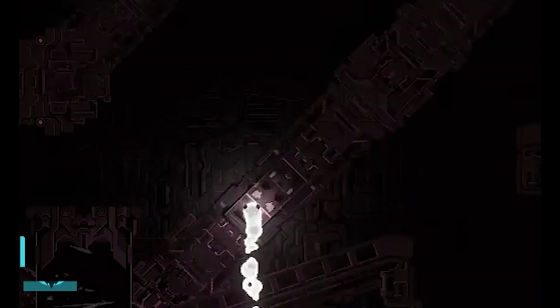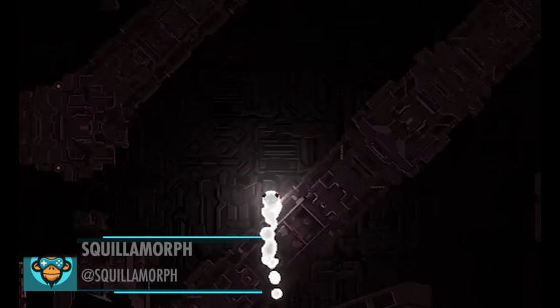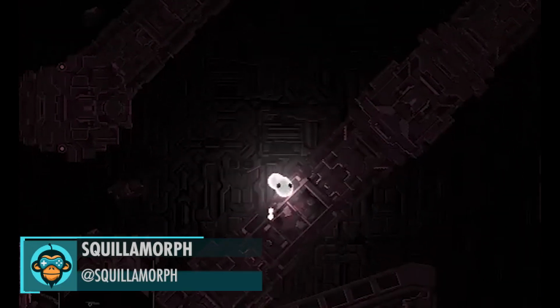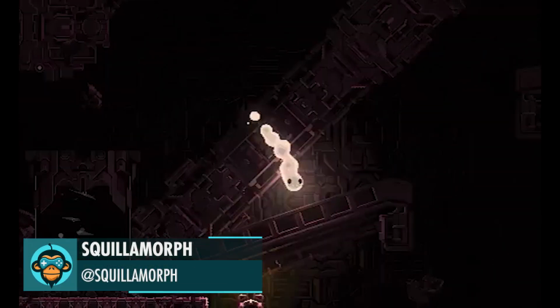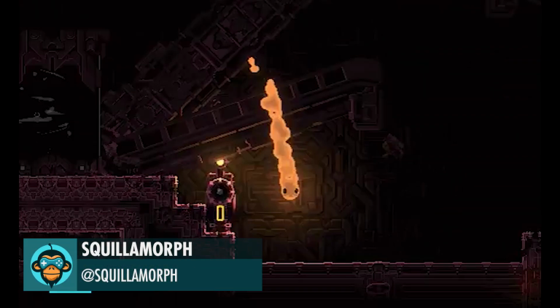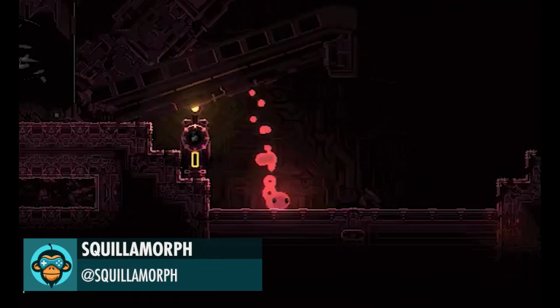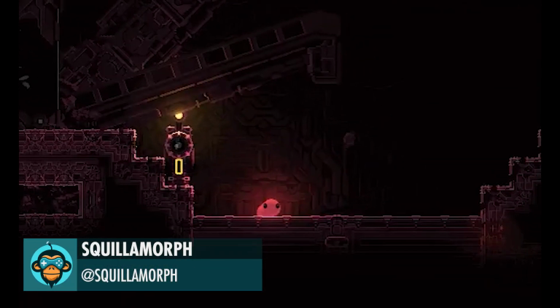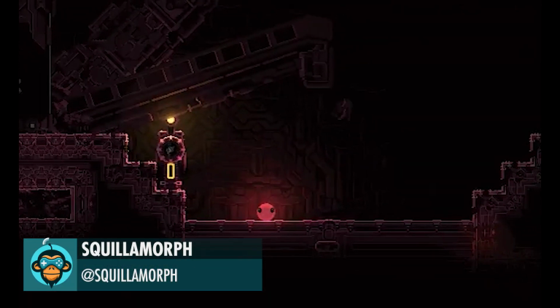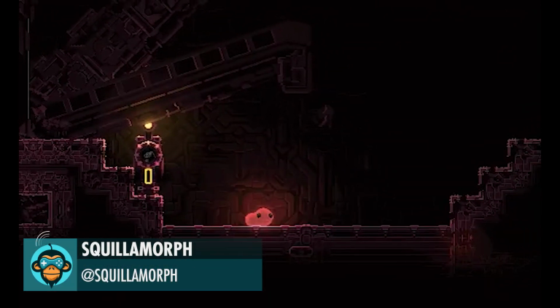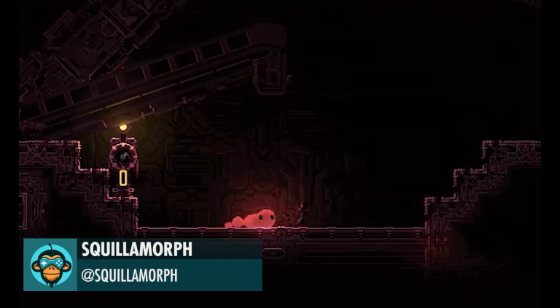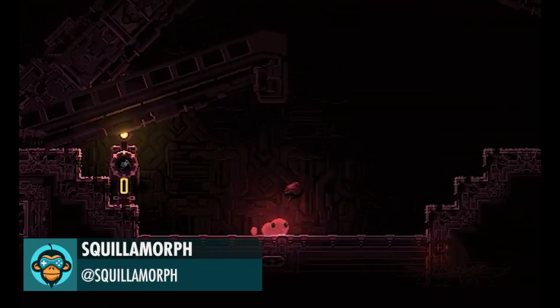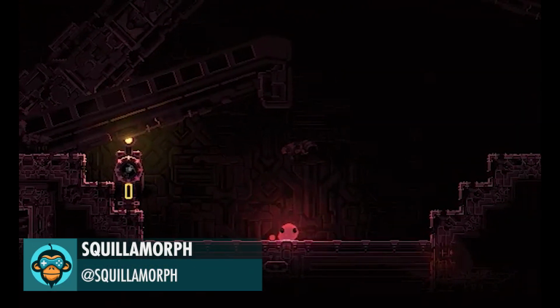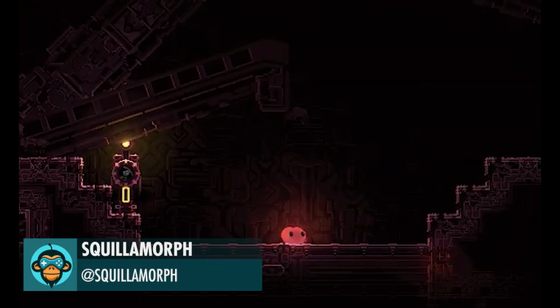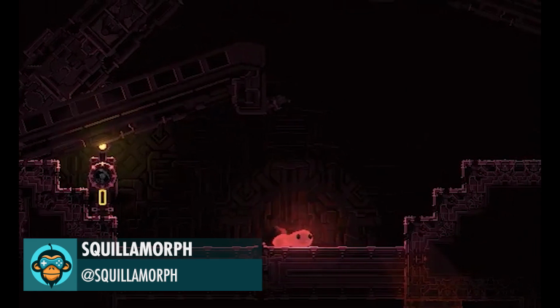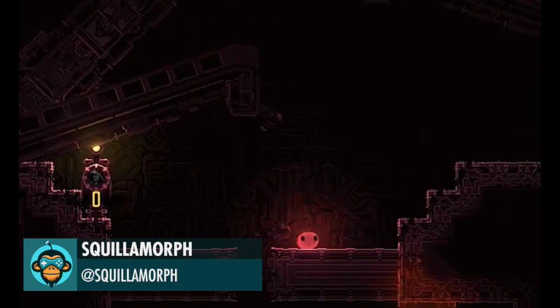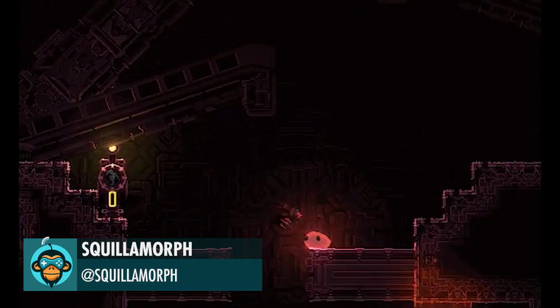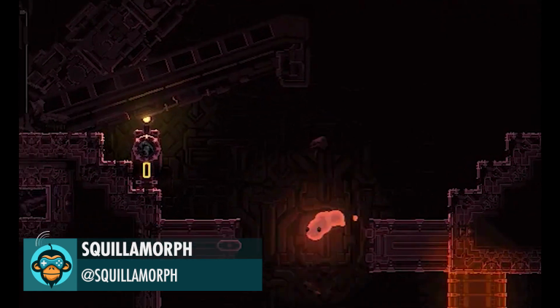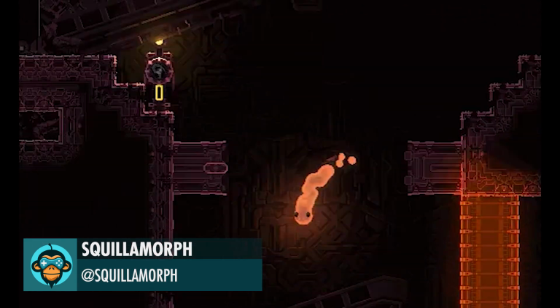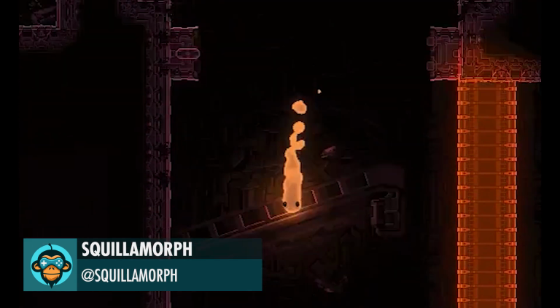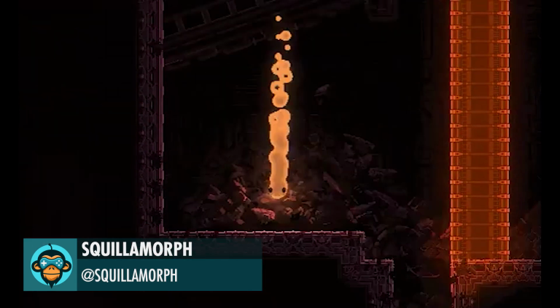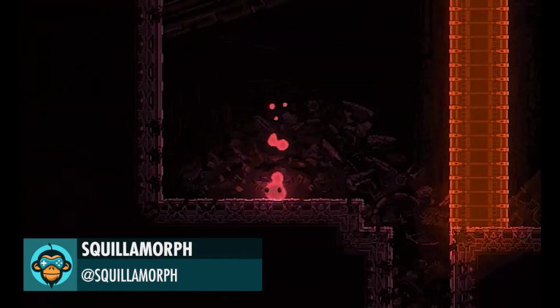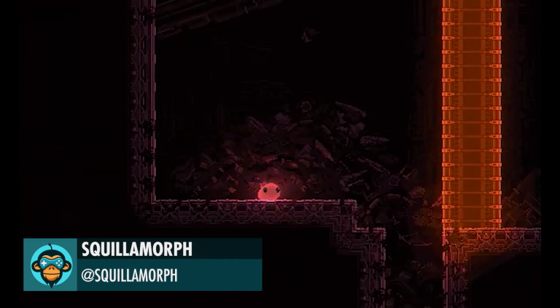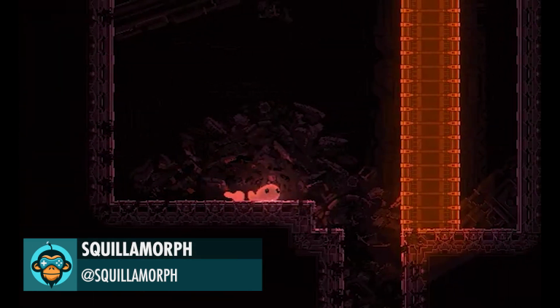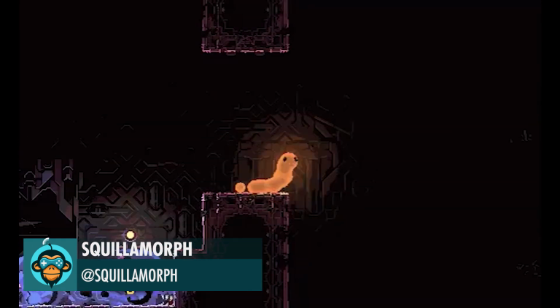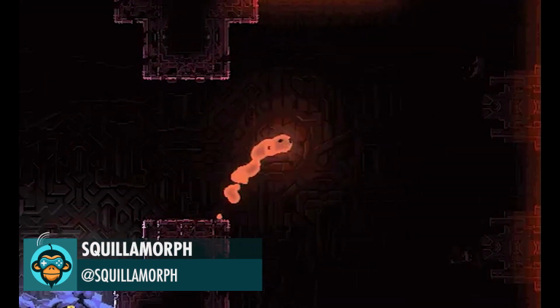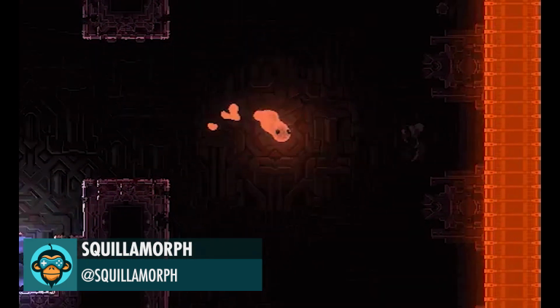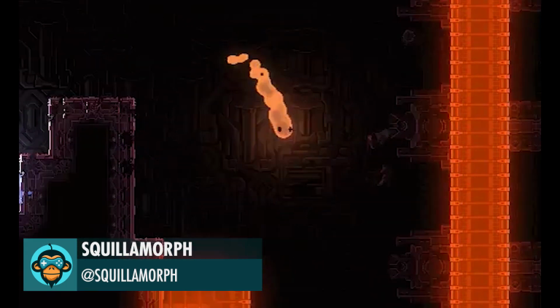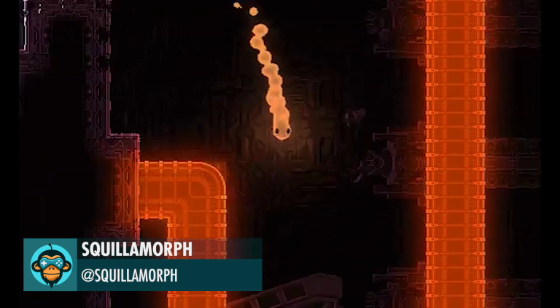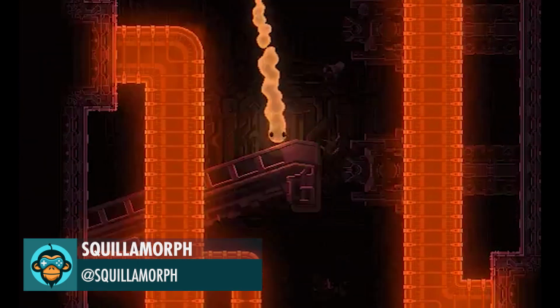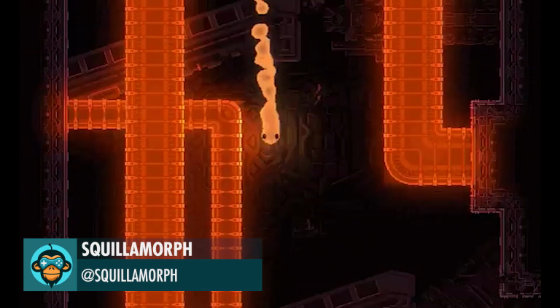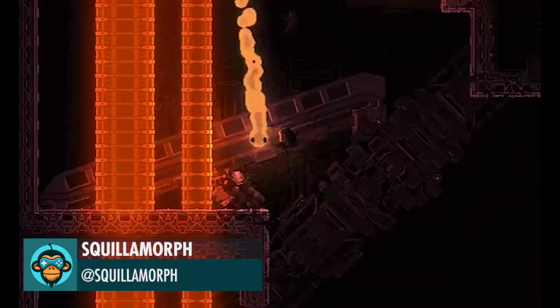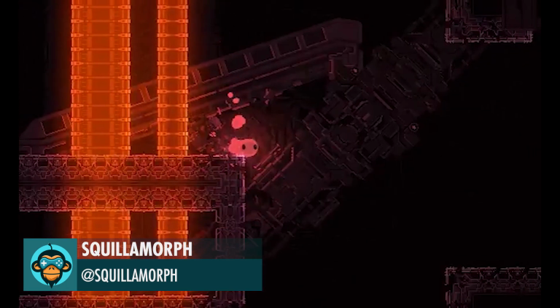The latest Squillimorph devlog post is out now — link is below.